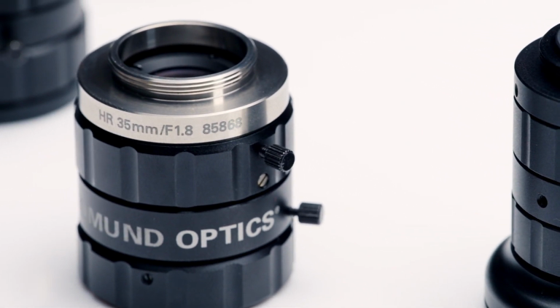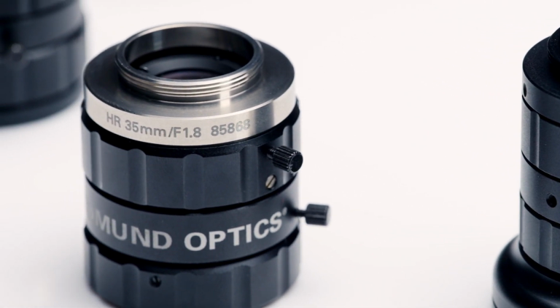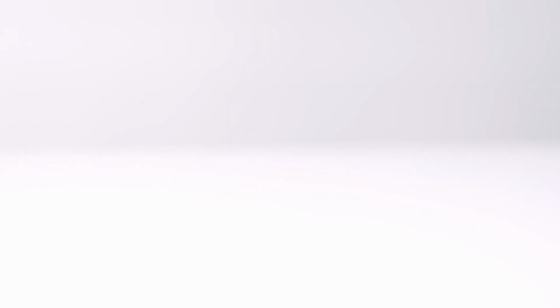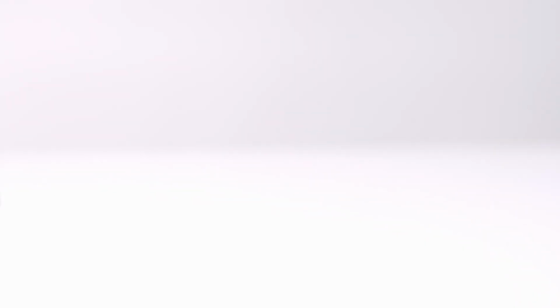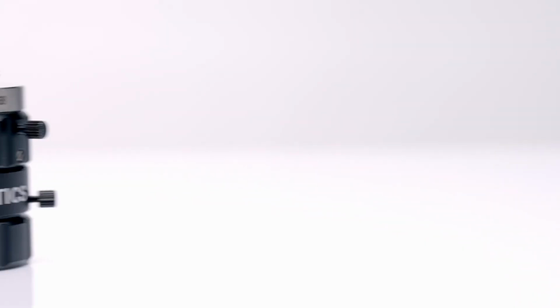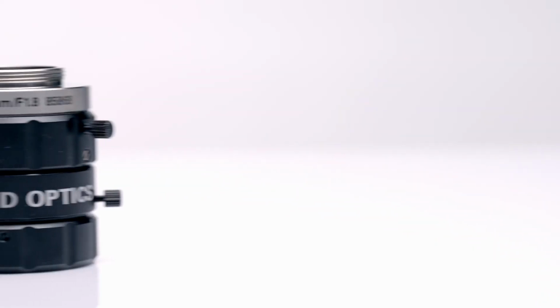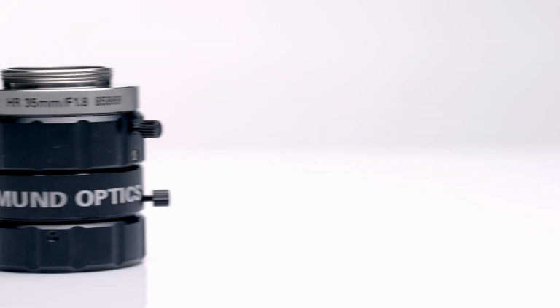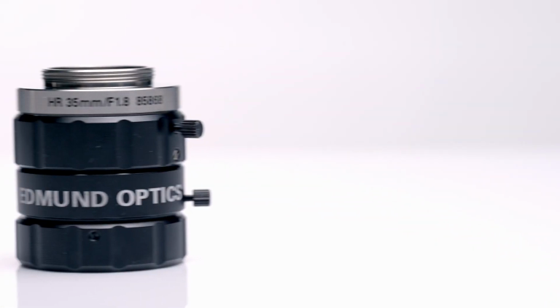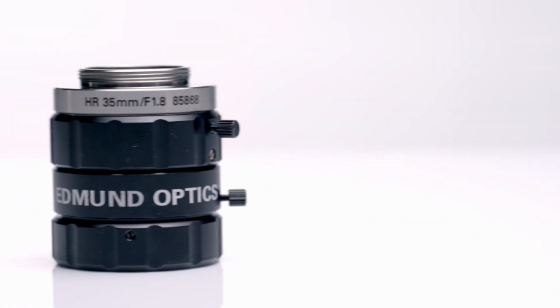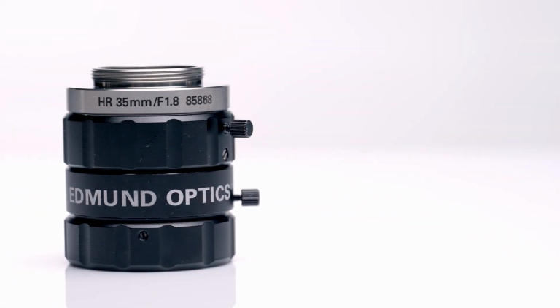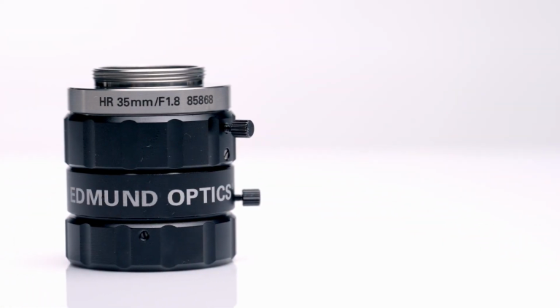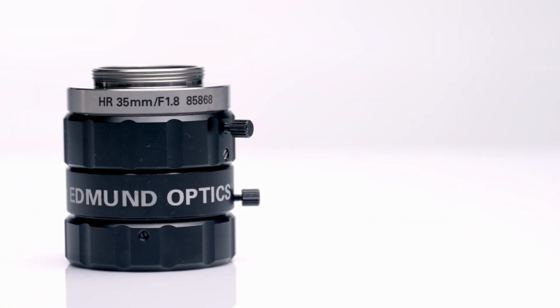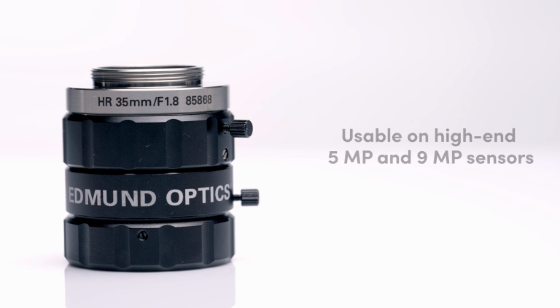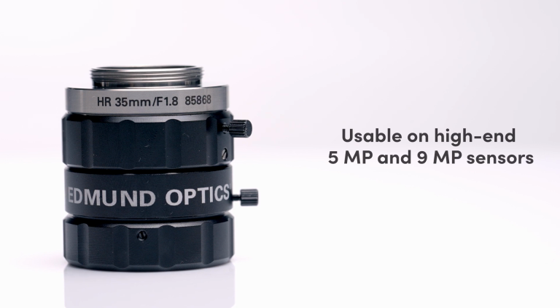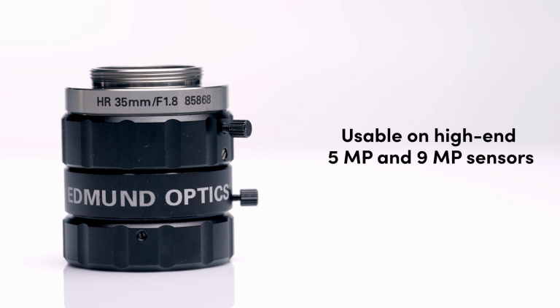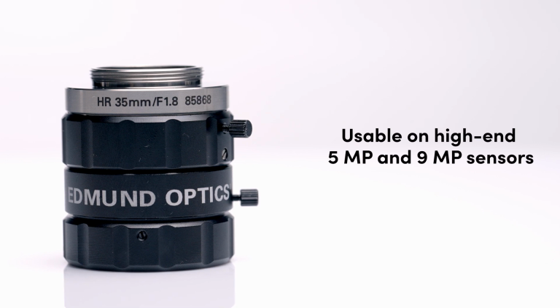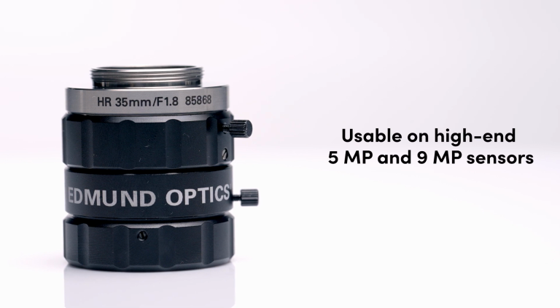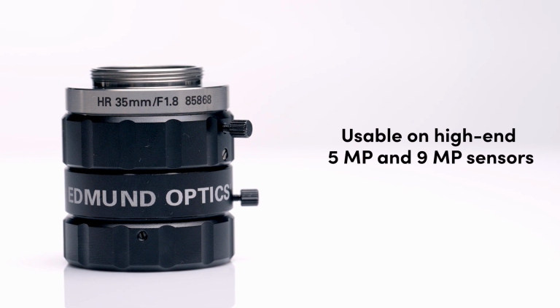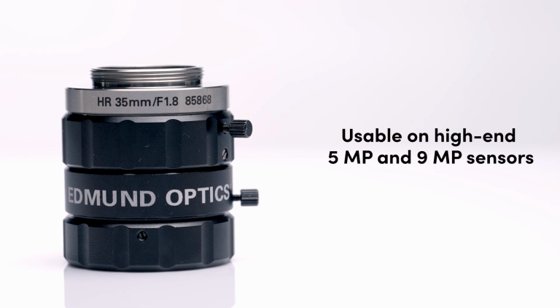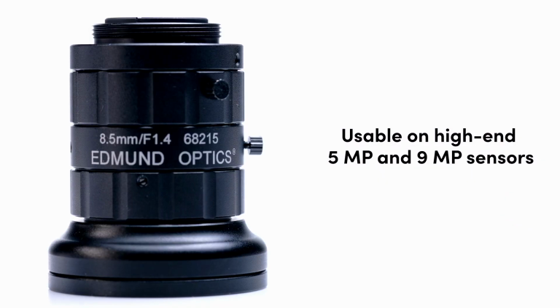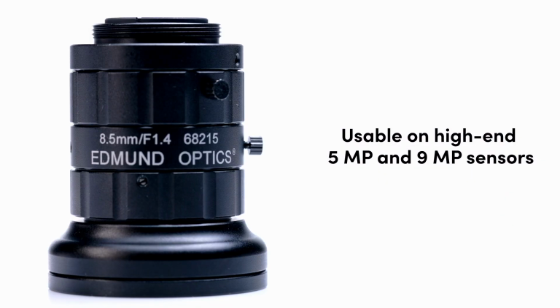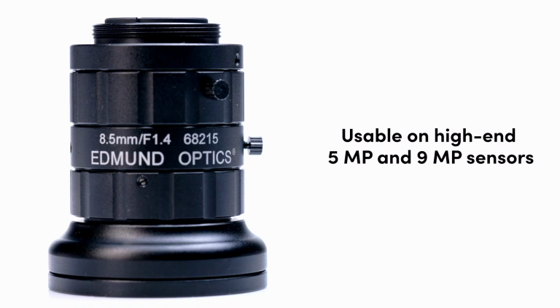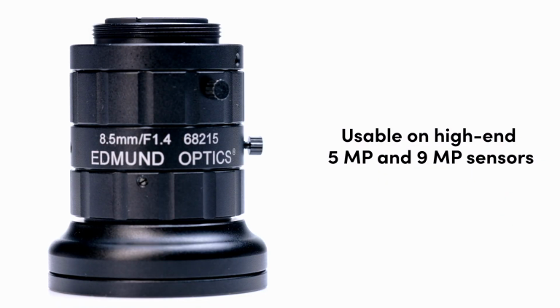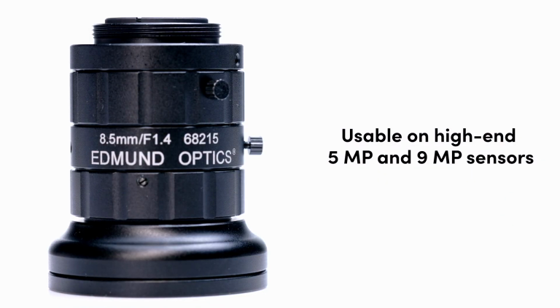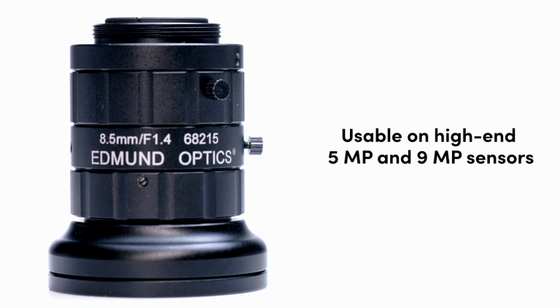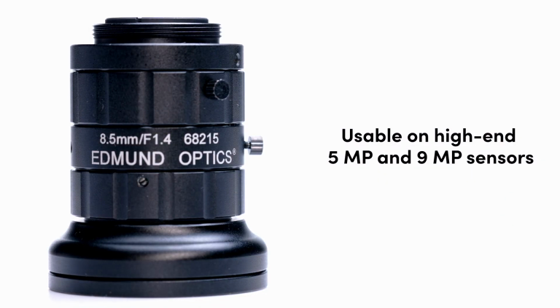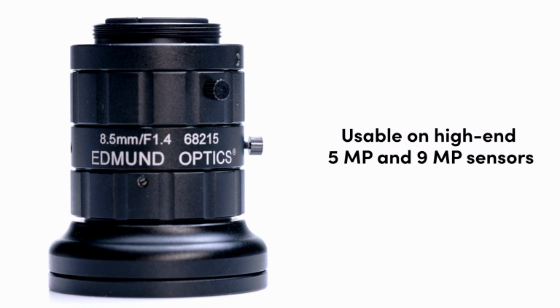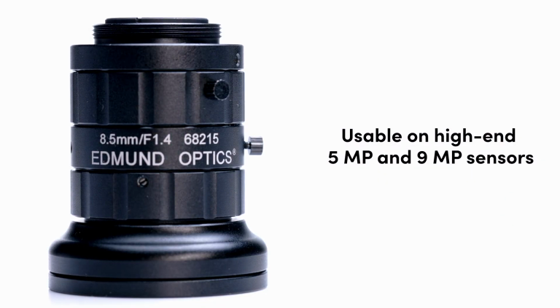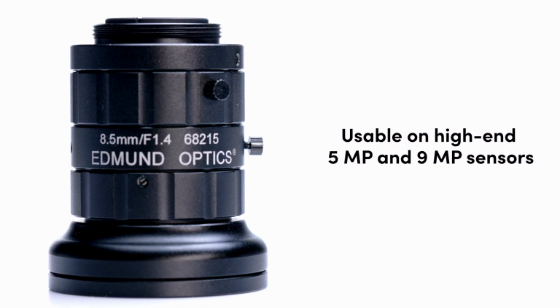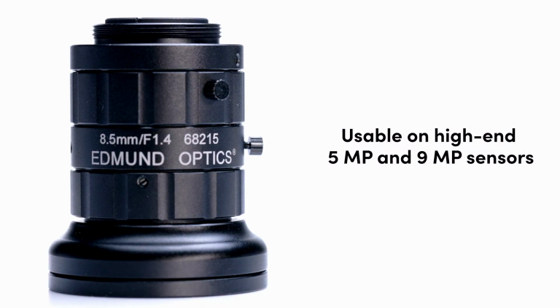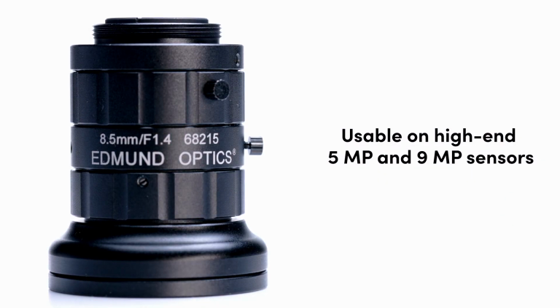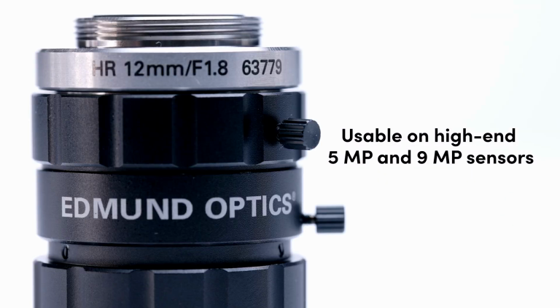The HR Series are perfect for use on 2/3 inch 5 and 9 megapixel sensors that require high resolution and contrast.